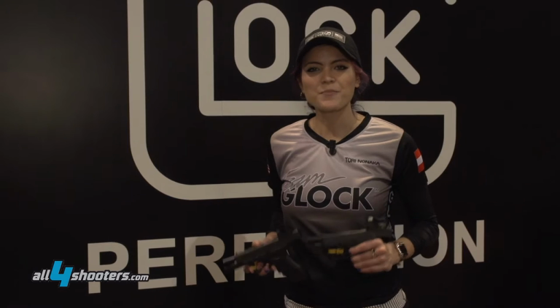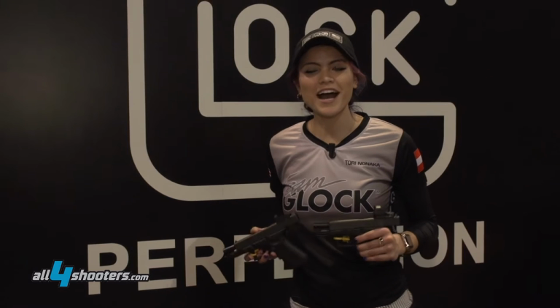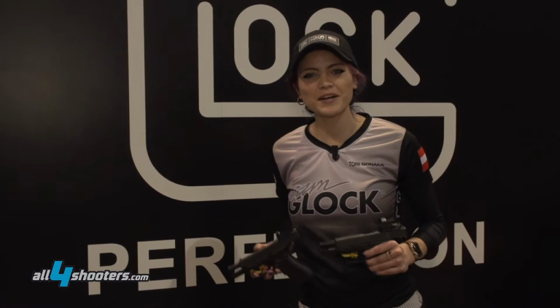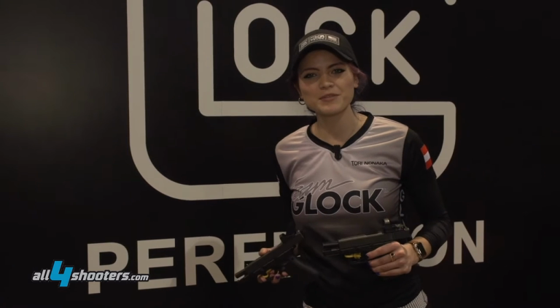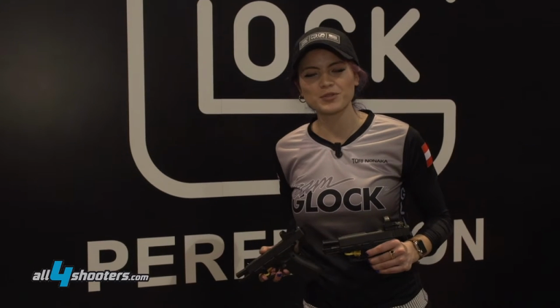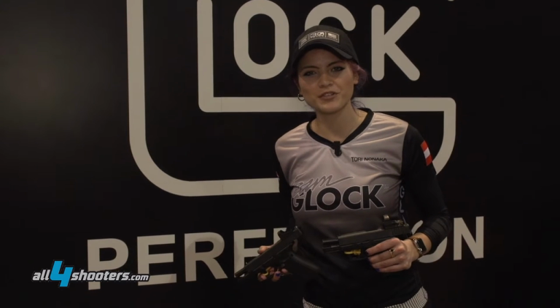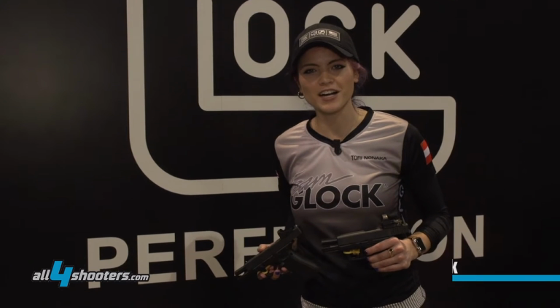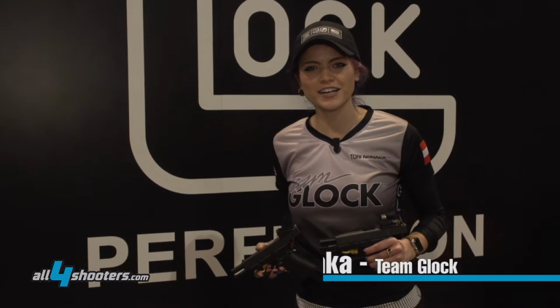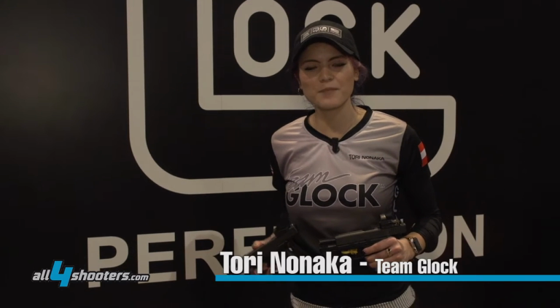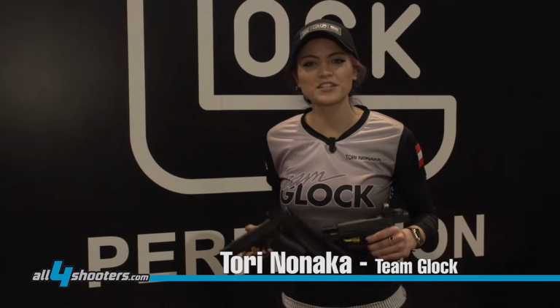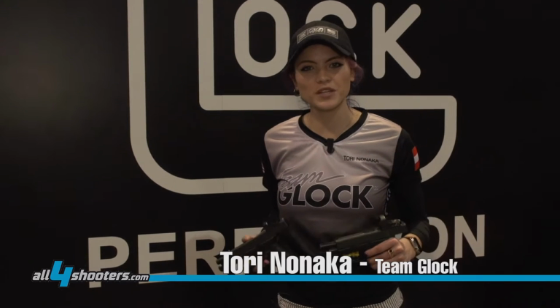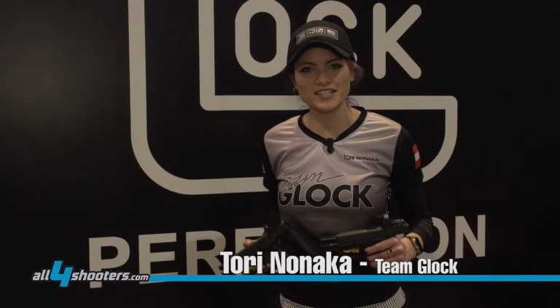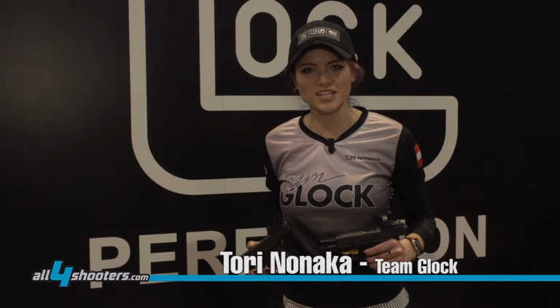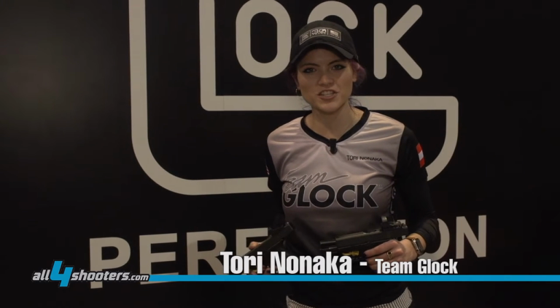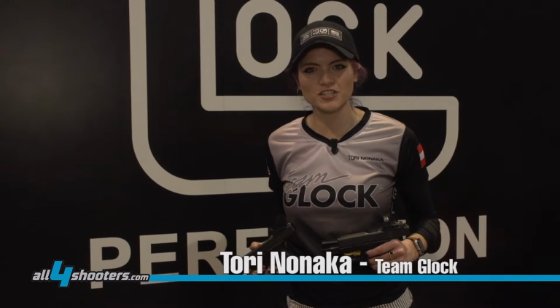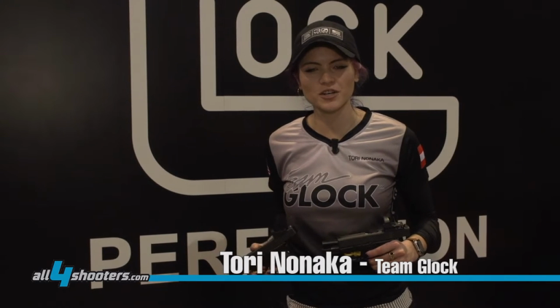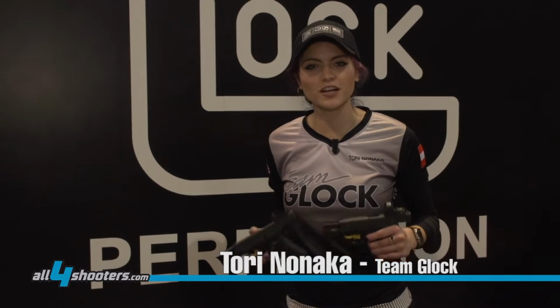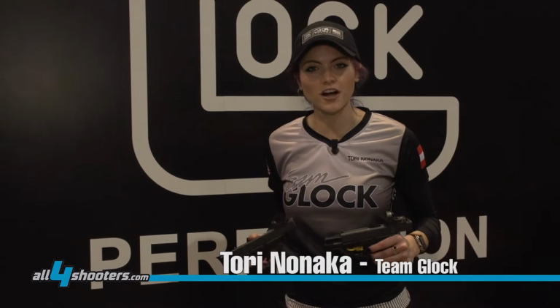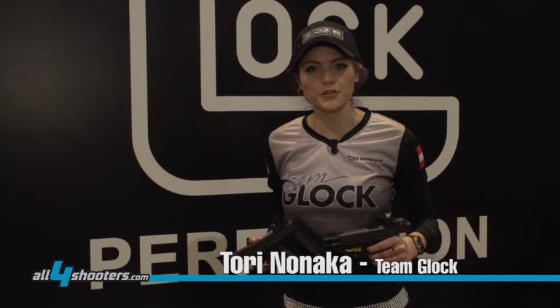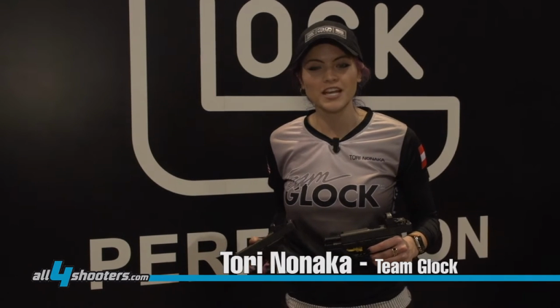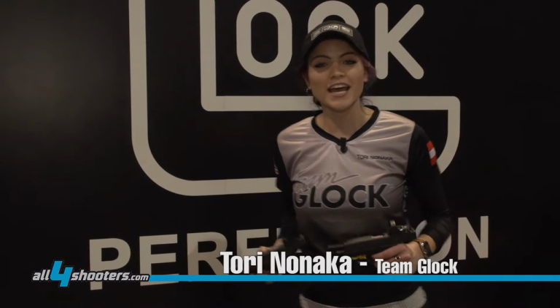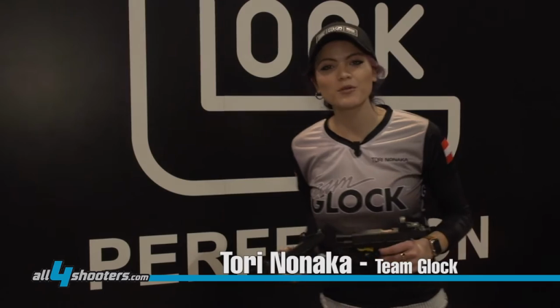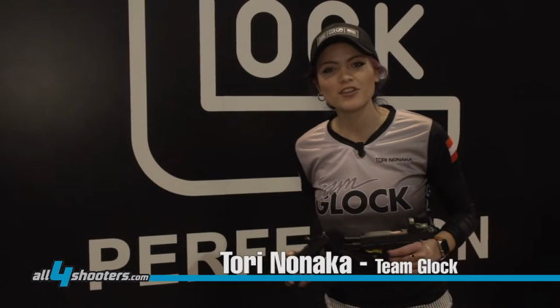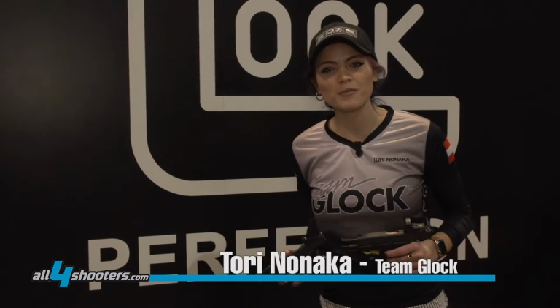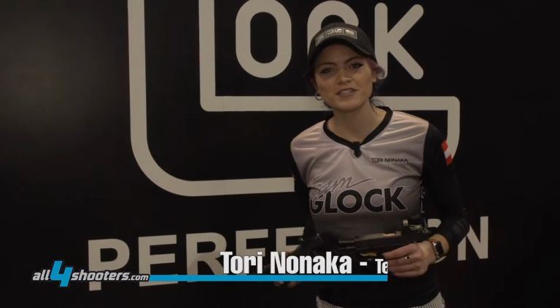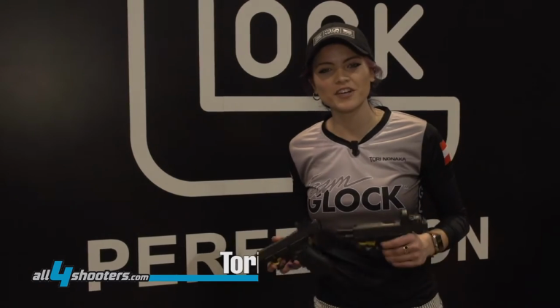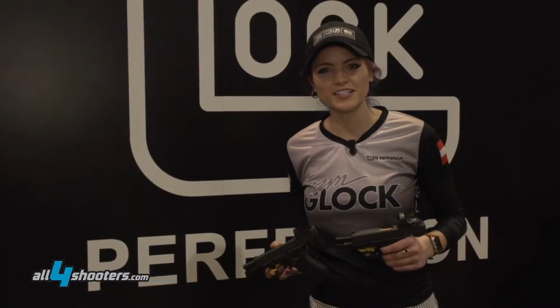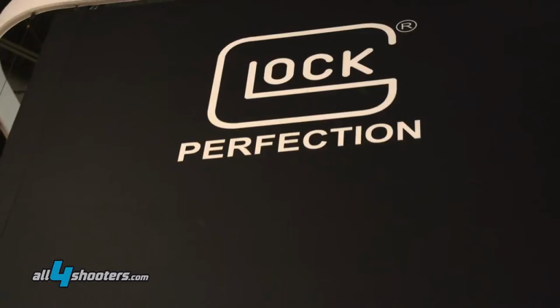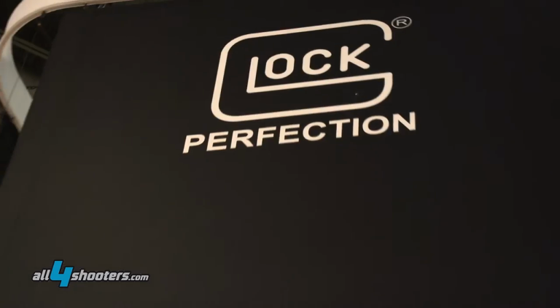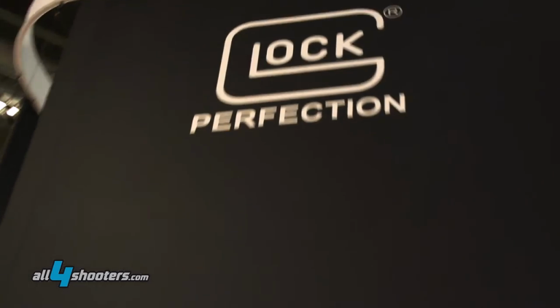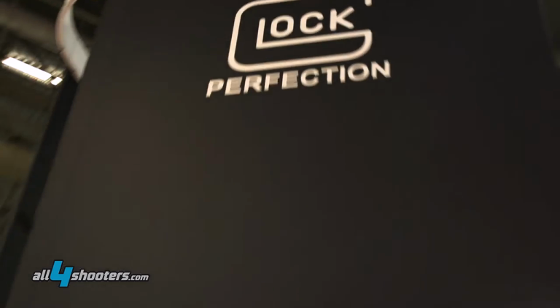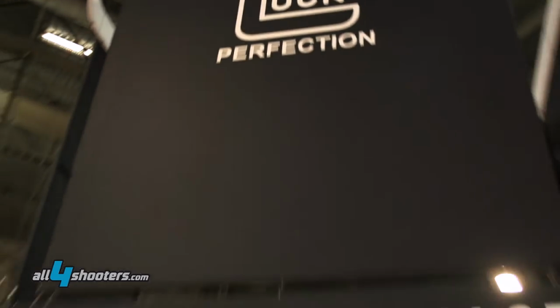Hi, my name is Torino Naka and I'm at the 2016 SHOT Show at the Glock booth. I want to talk about some very exciting new products we have.